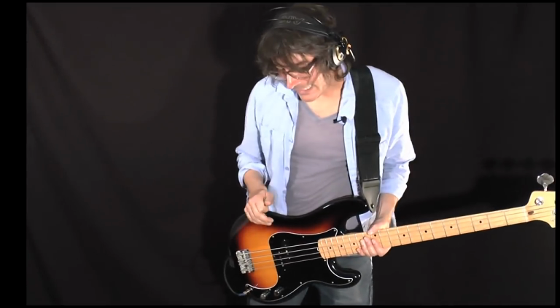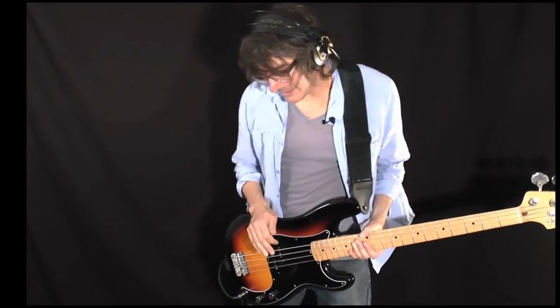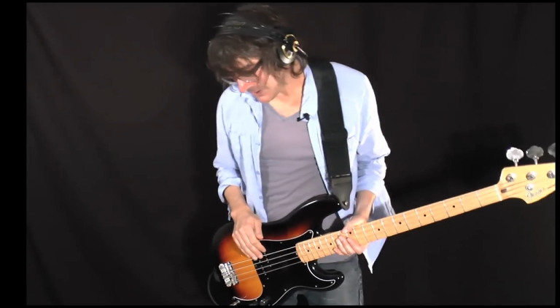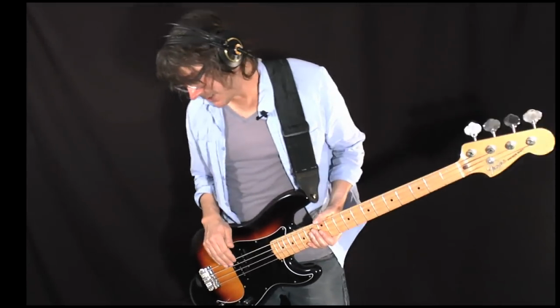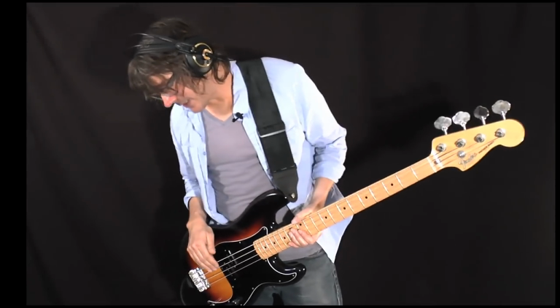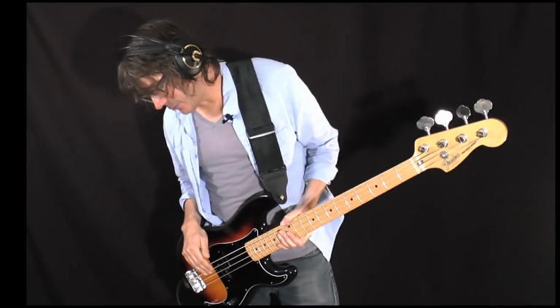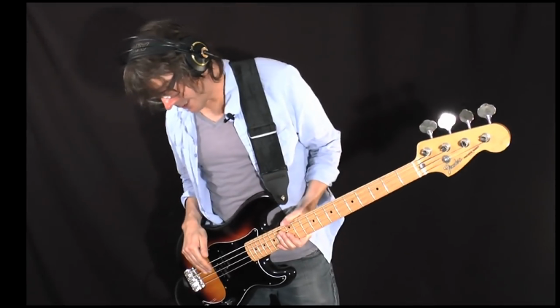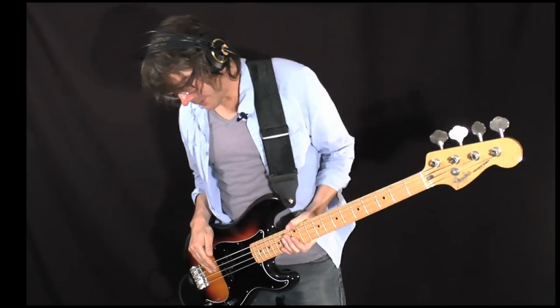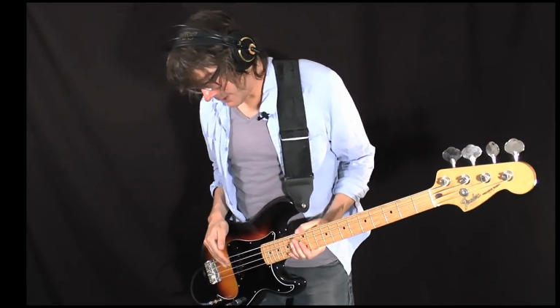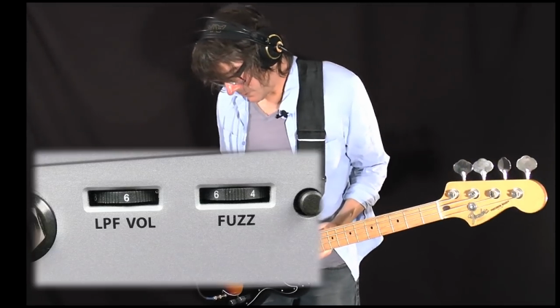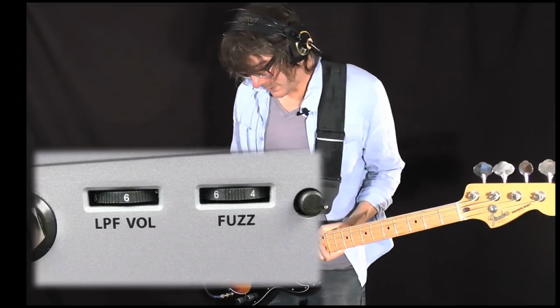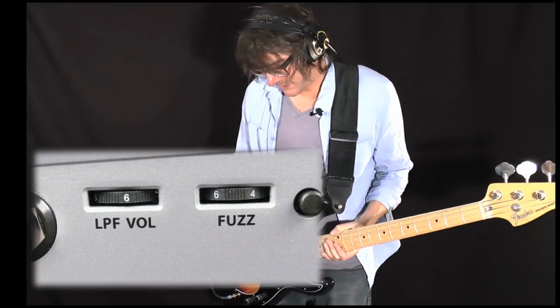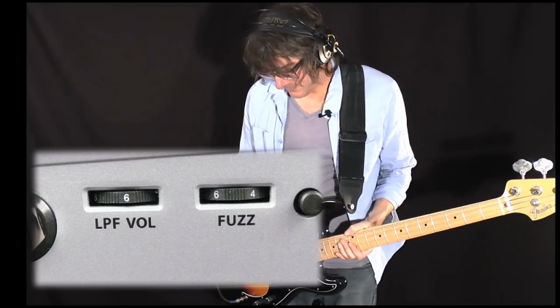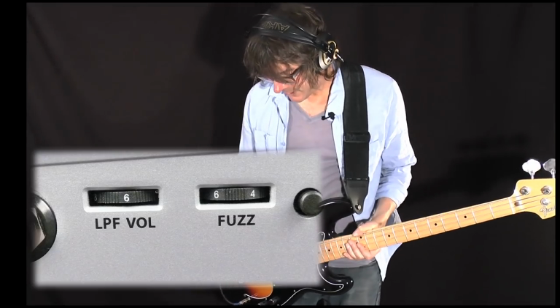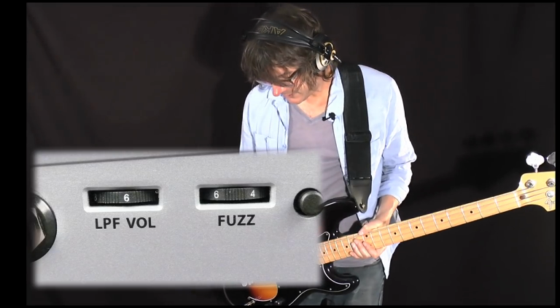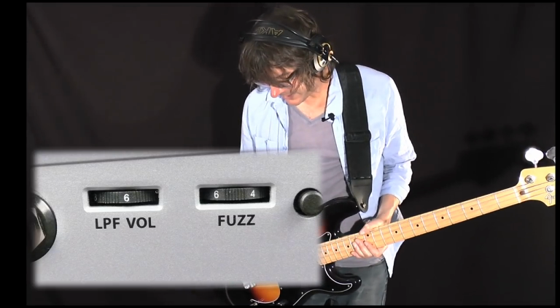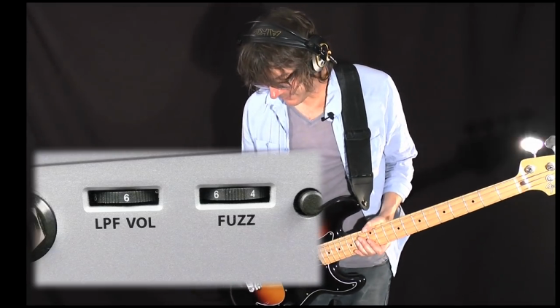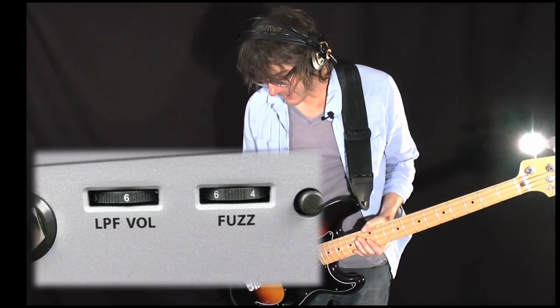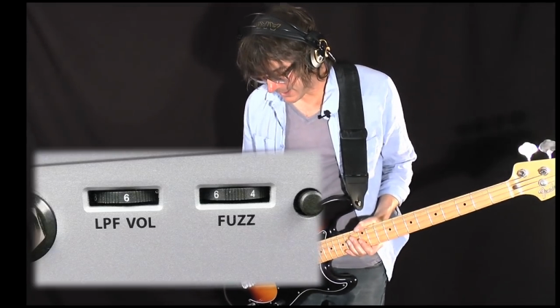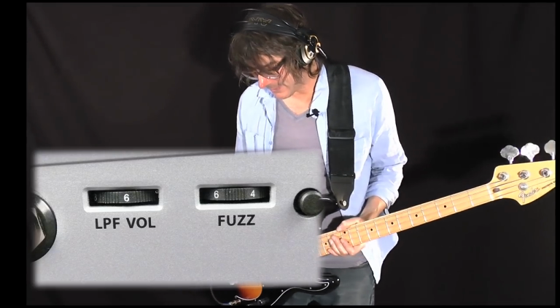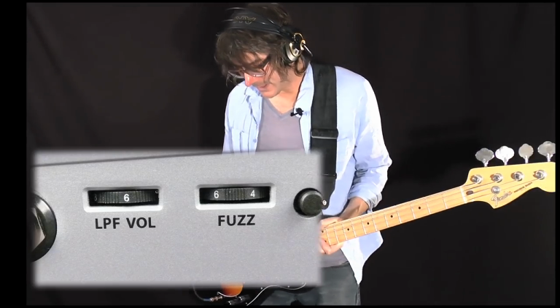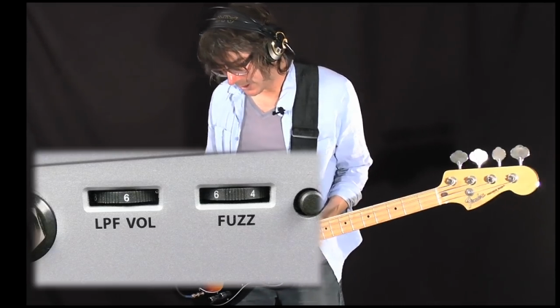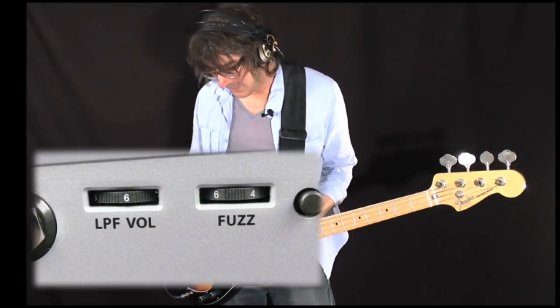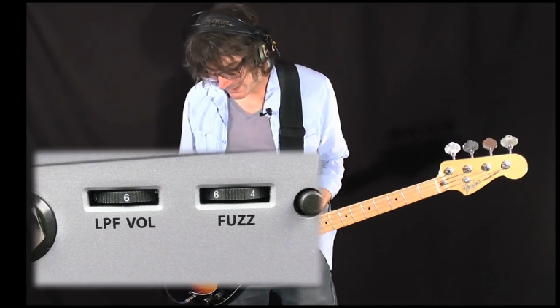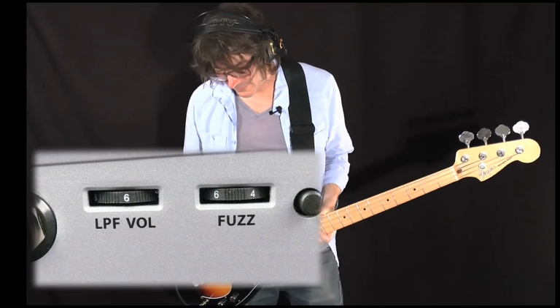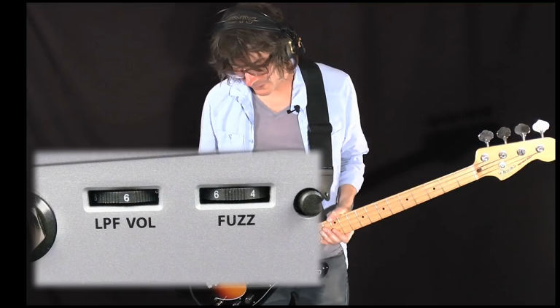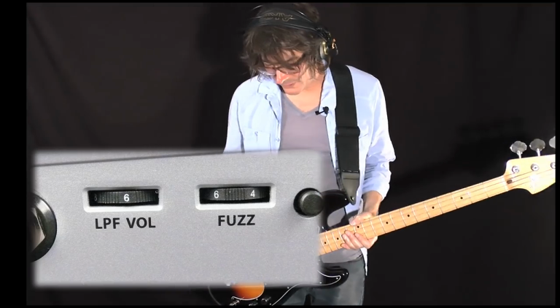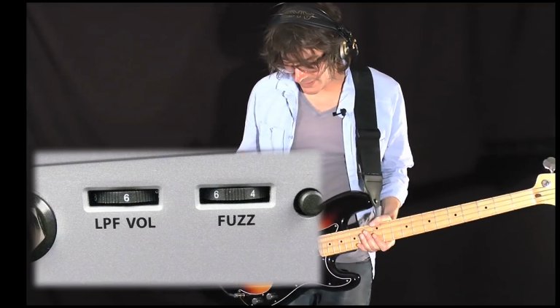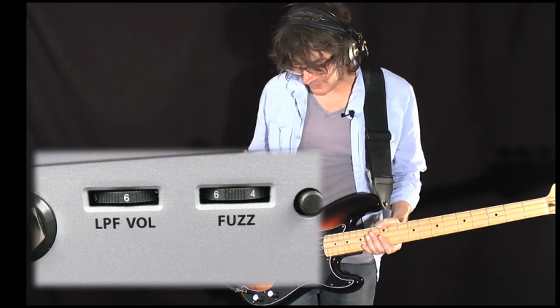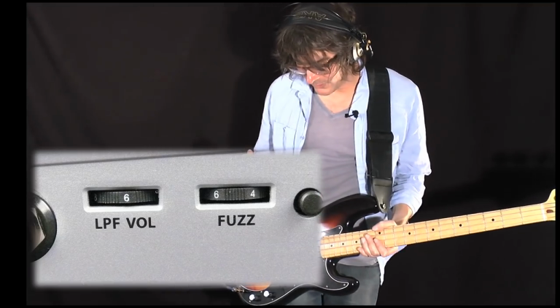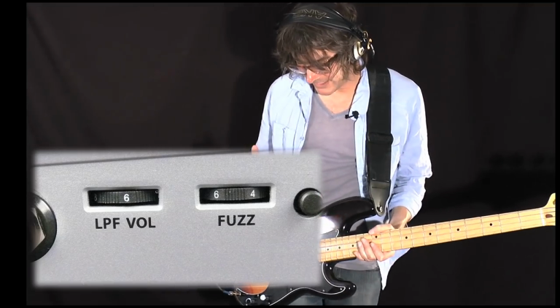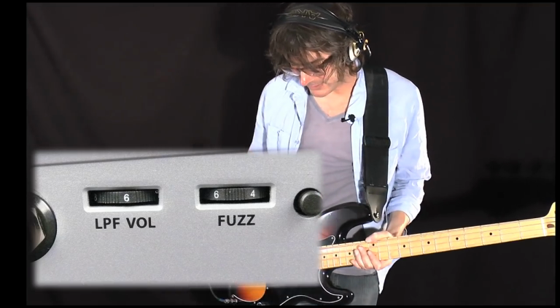Let's listen to the same riff with the fuzz set to five and the low-pass filter set to six.